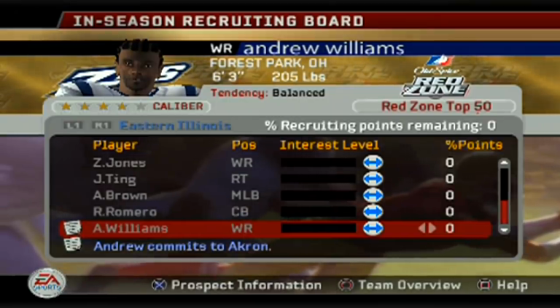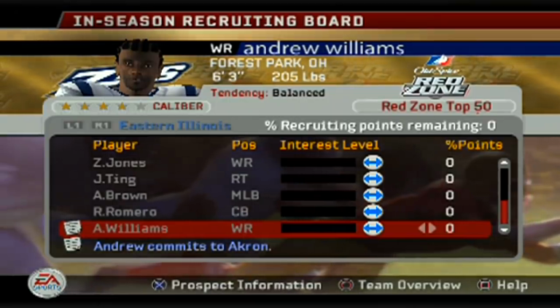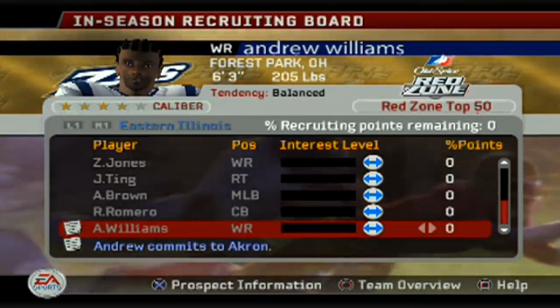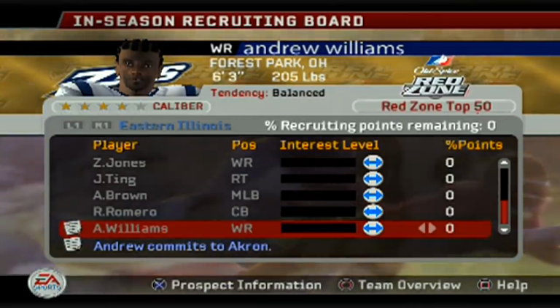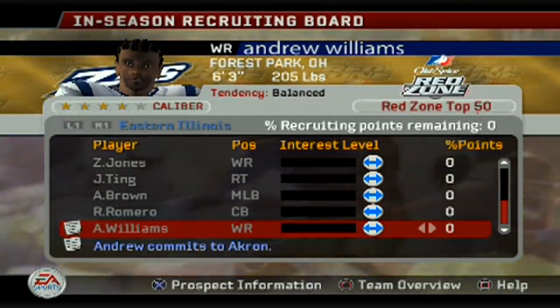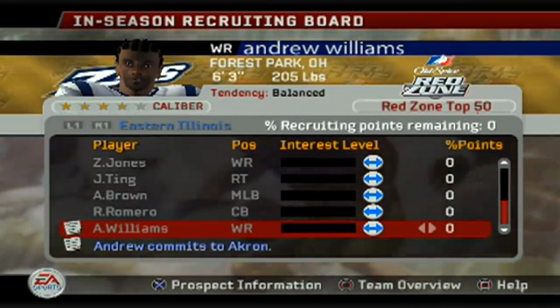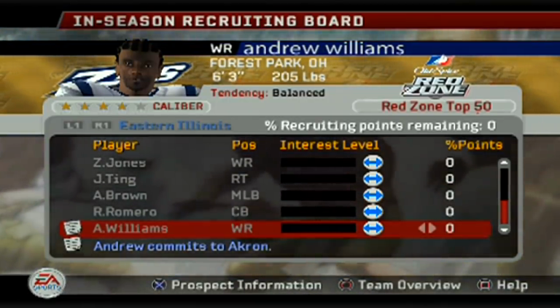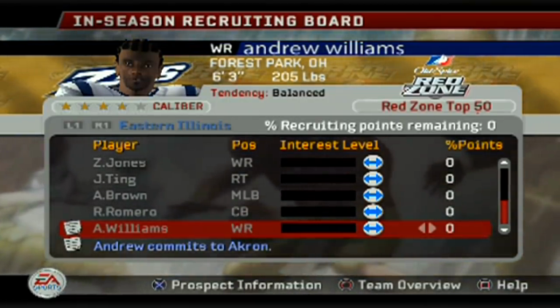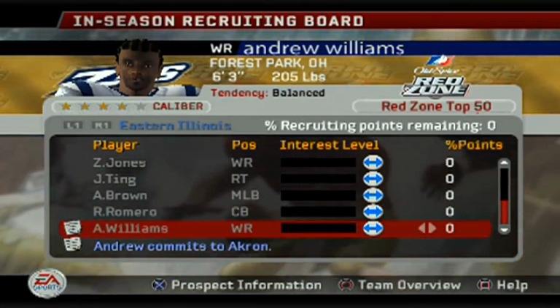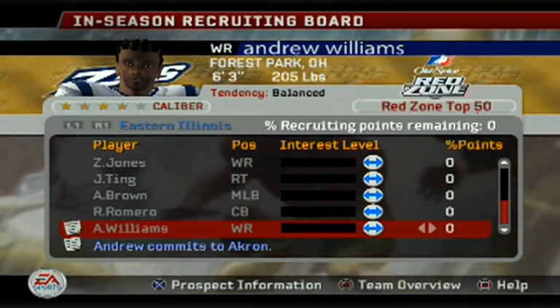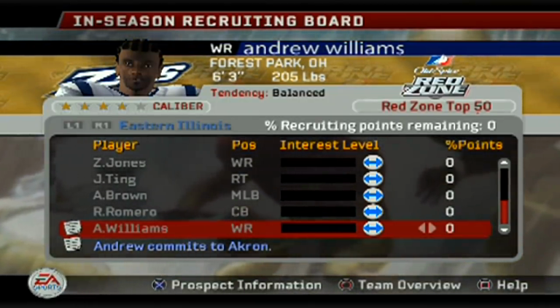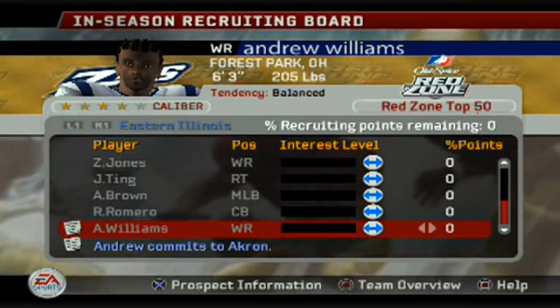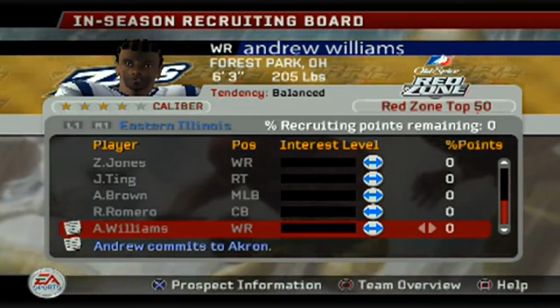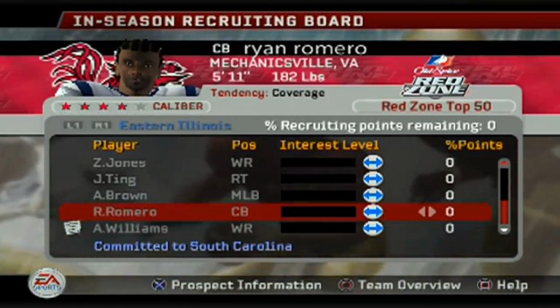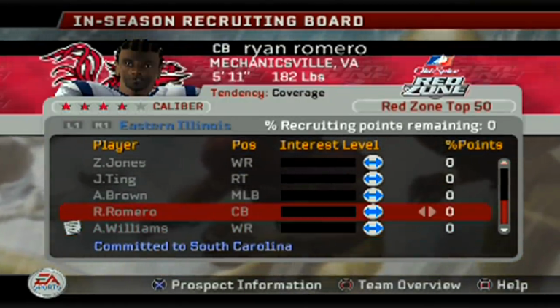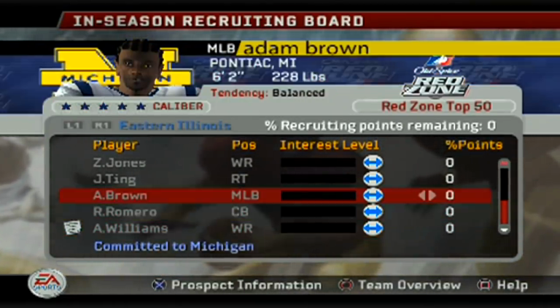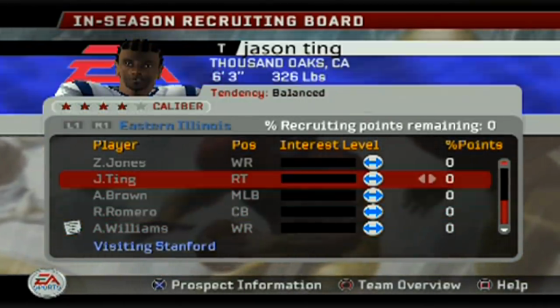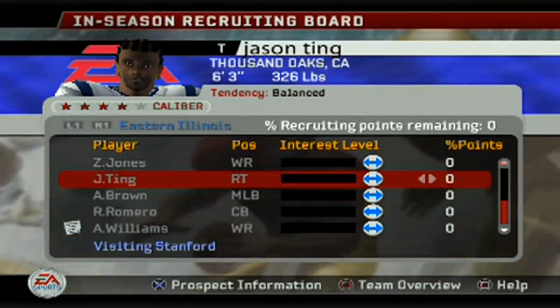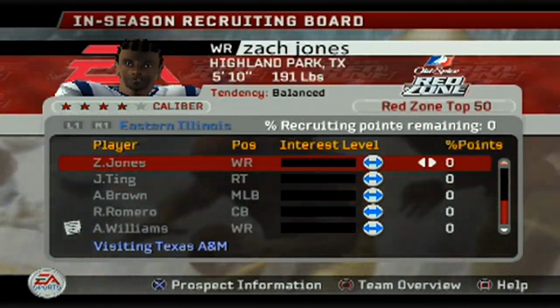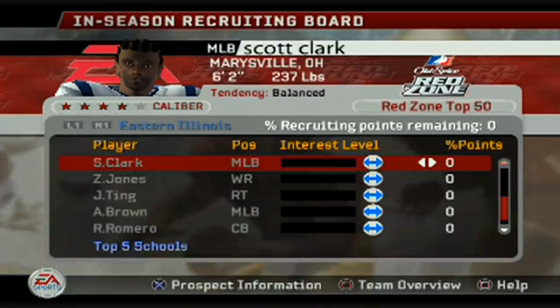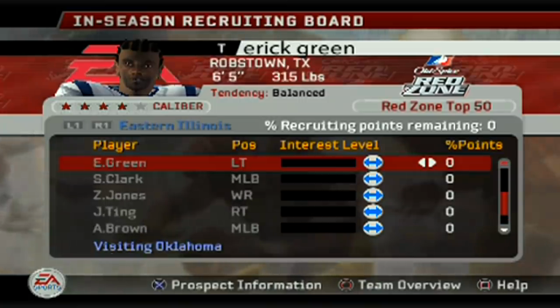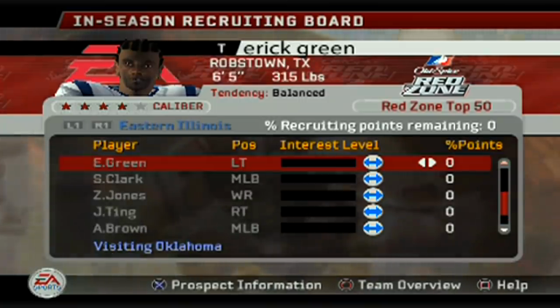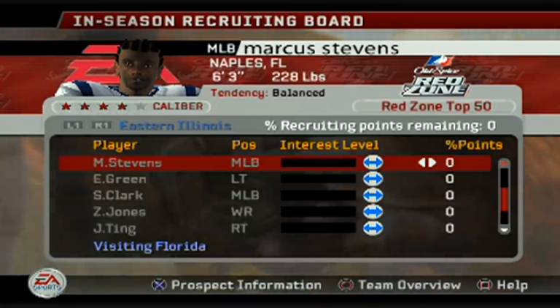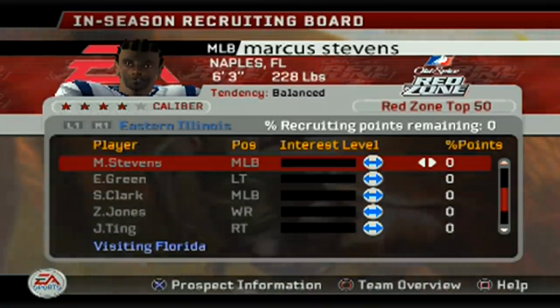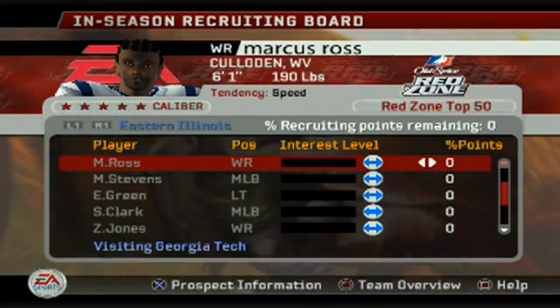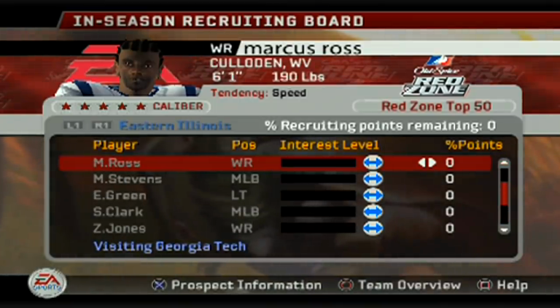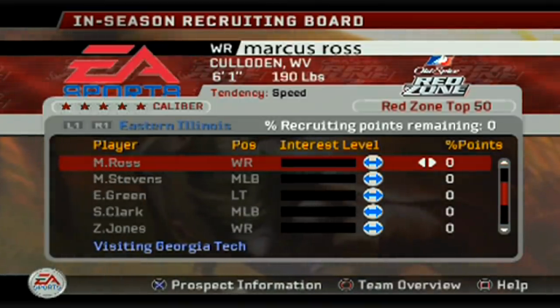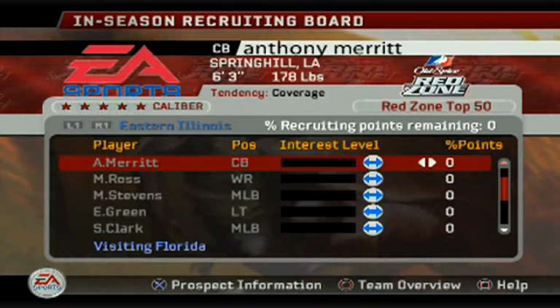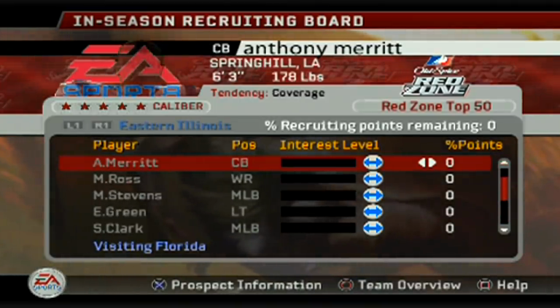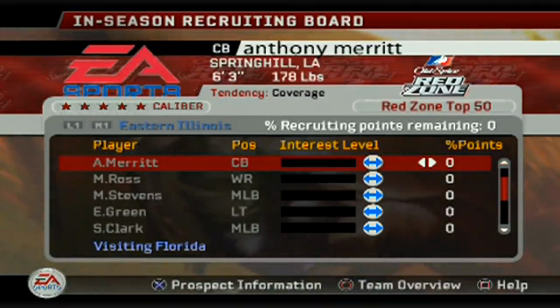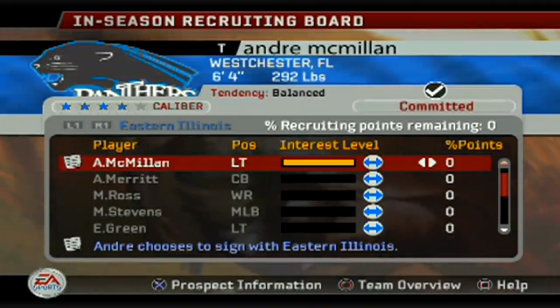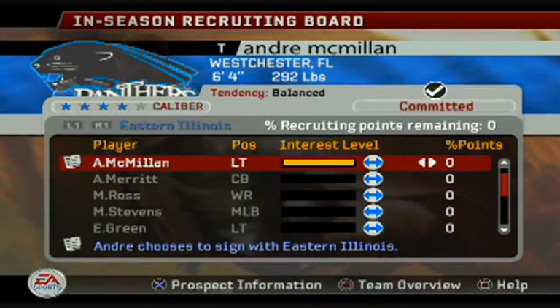What's good, everybody? Welcome back to the channel. Today we are going to be taking on the Nittany Lions, but before we do that, we have to look at the recruiting.